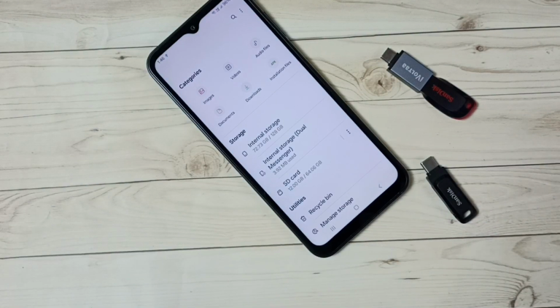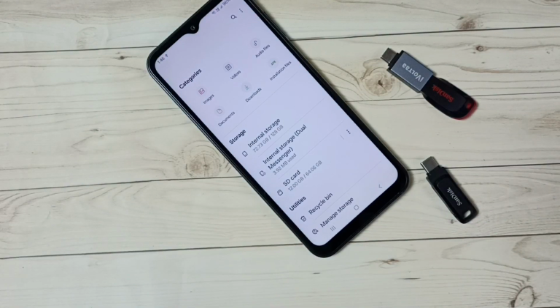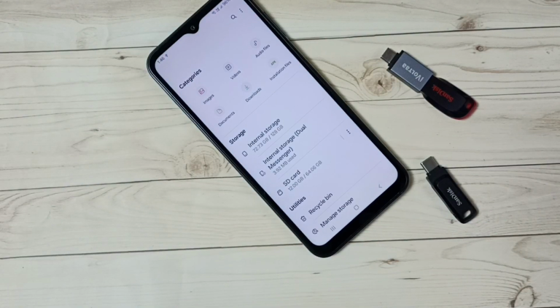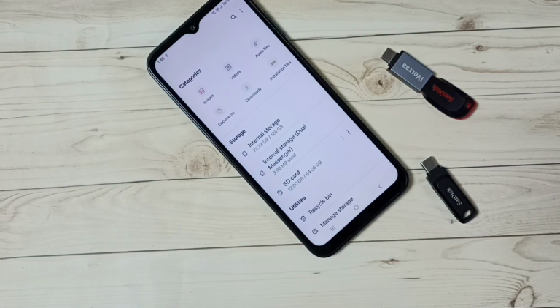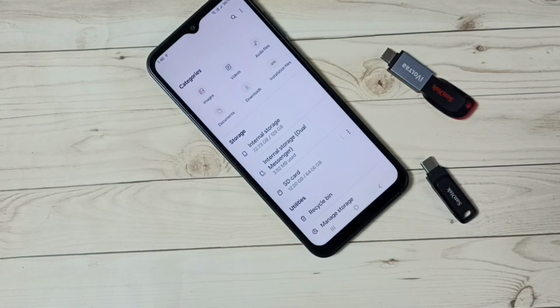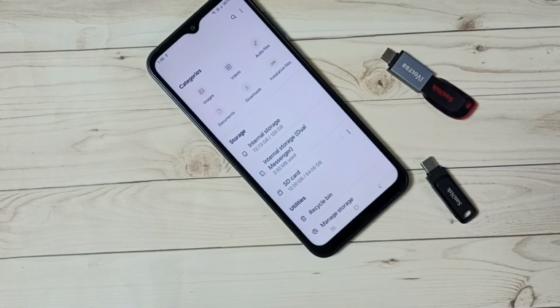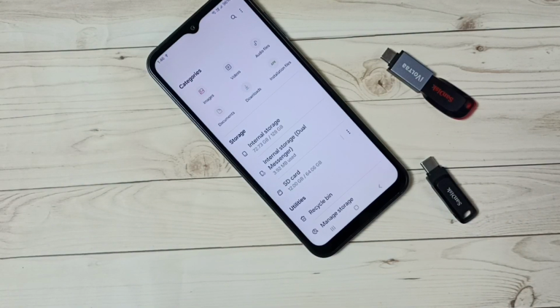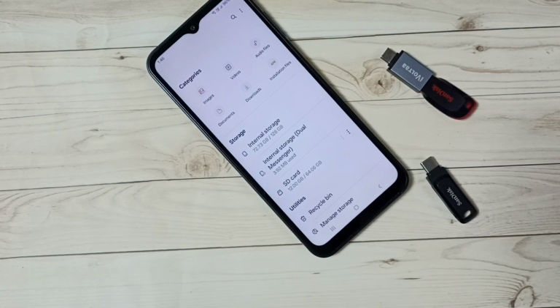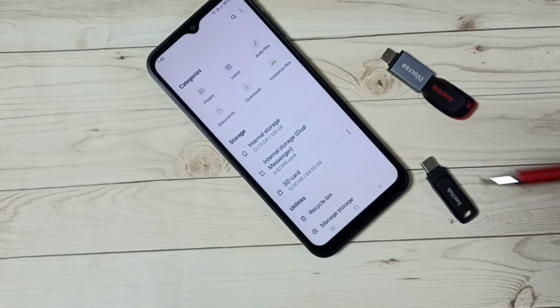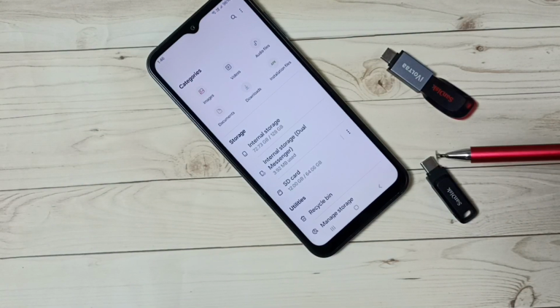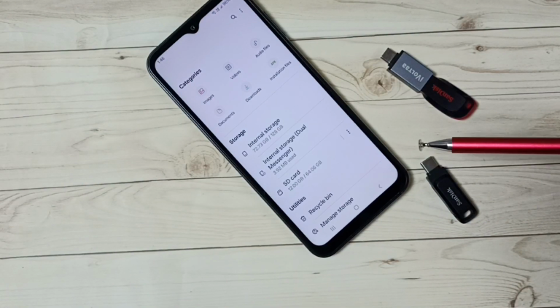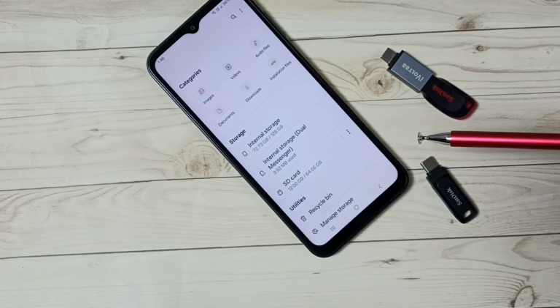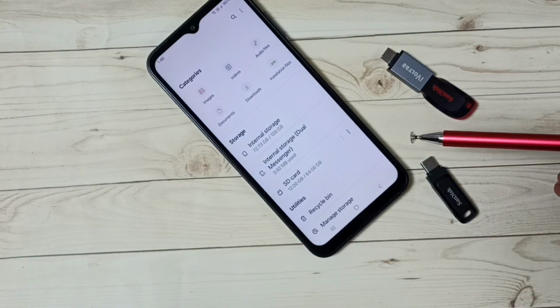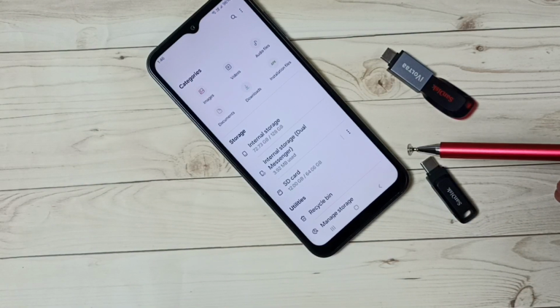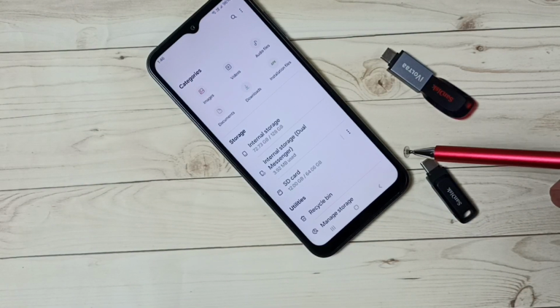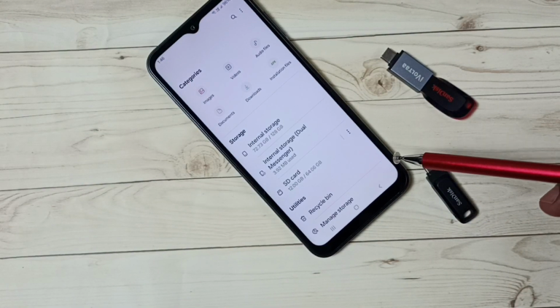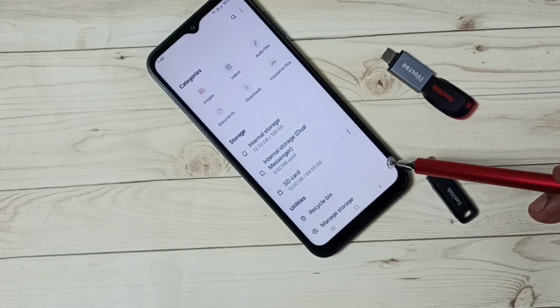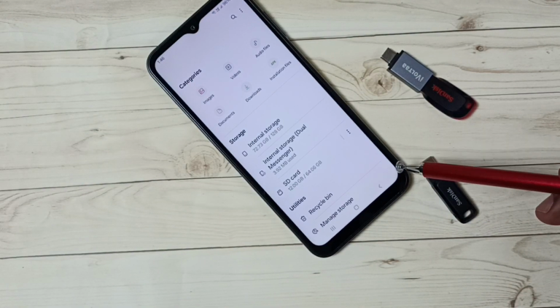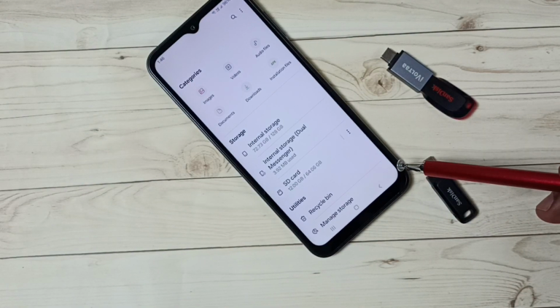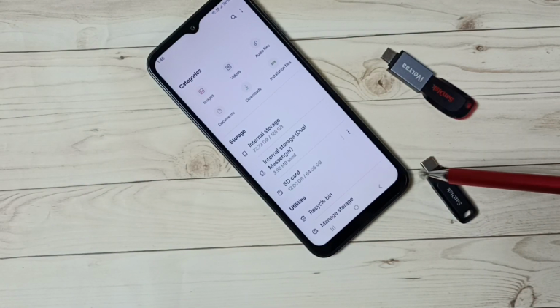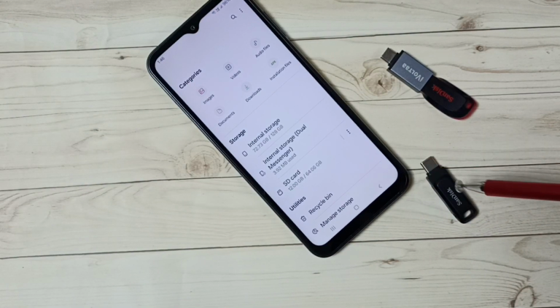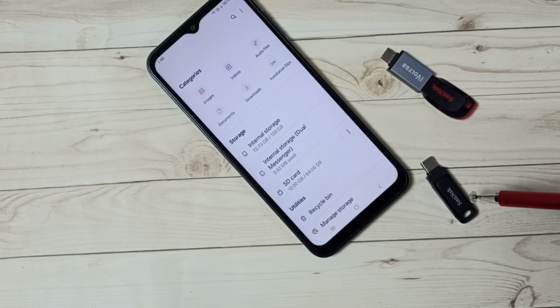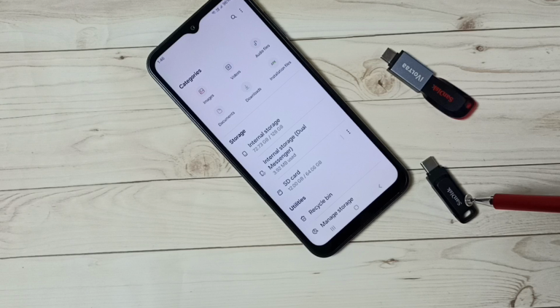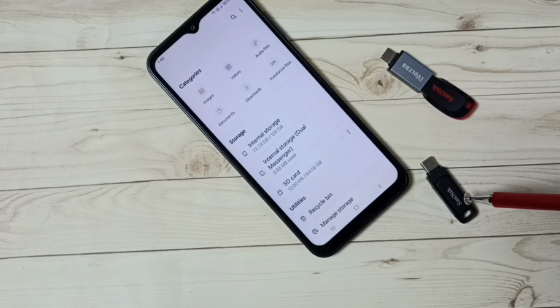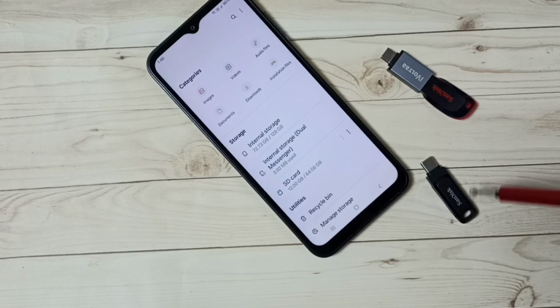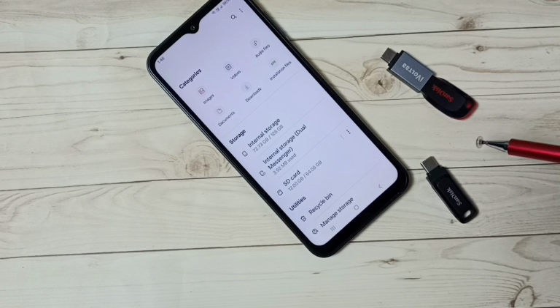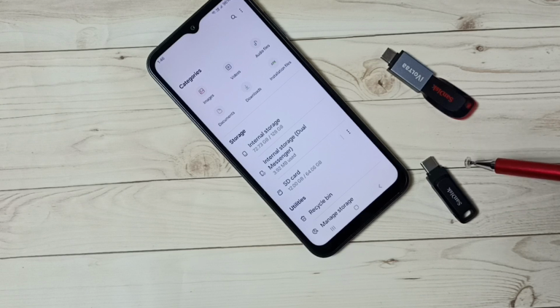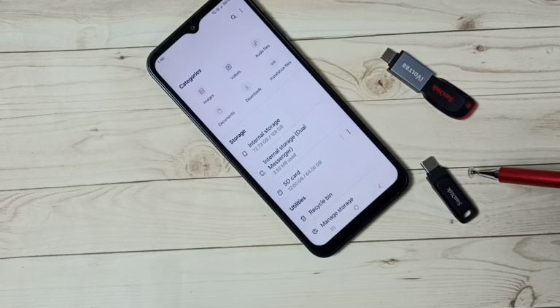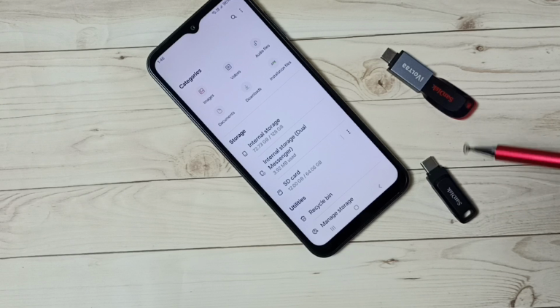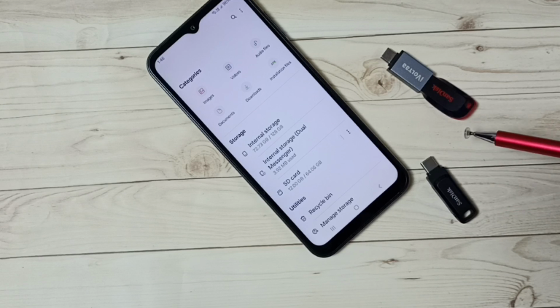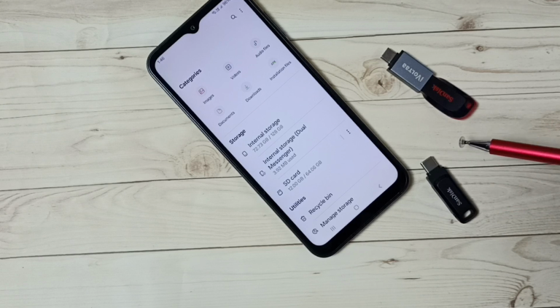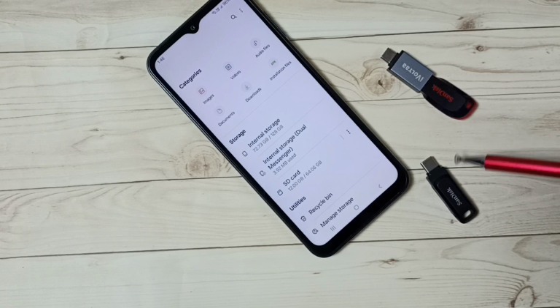So this way we can copy files, photos and videos from Samsung Galaxy mobile phone to pen drive. I hope you have enjoyed this video. Please check it.